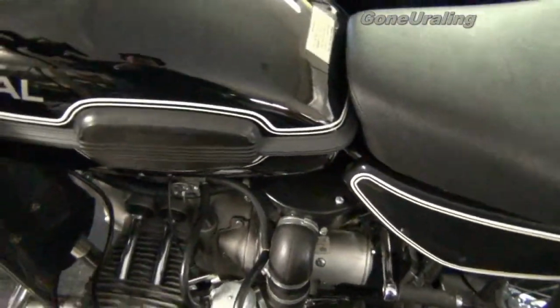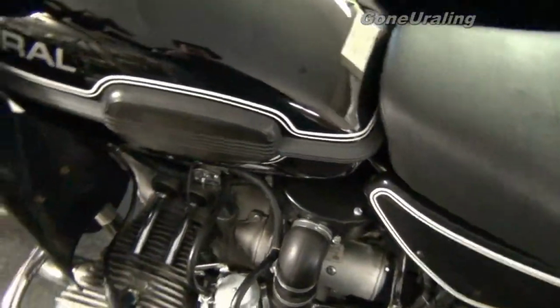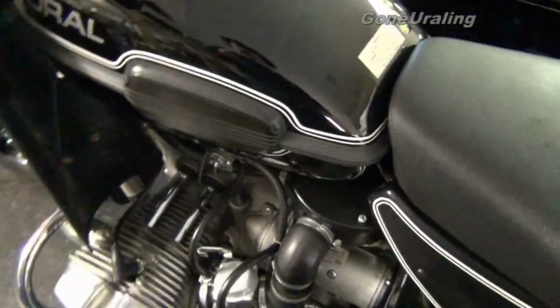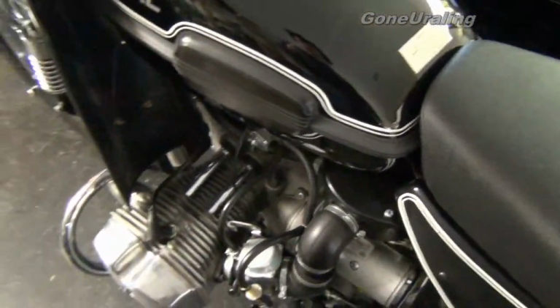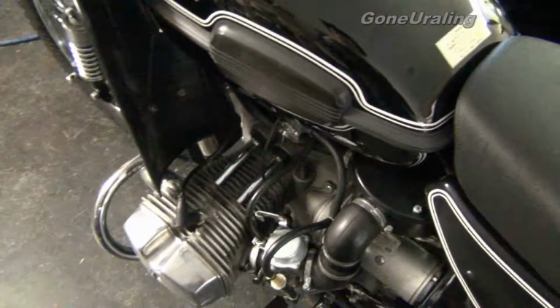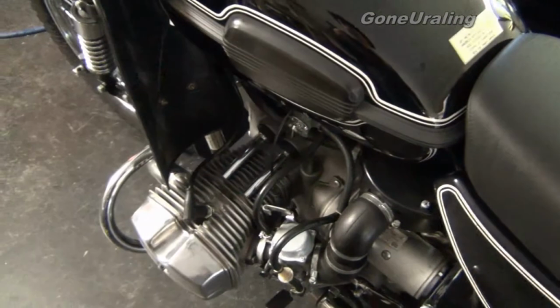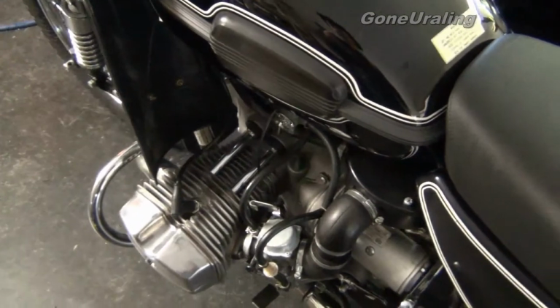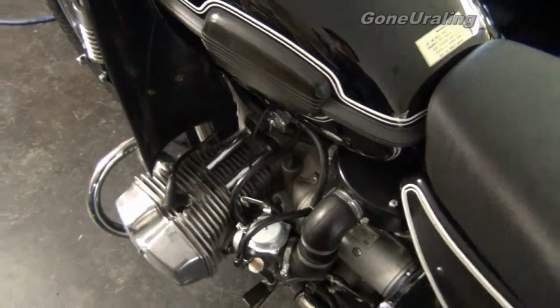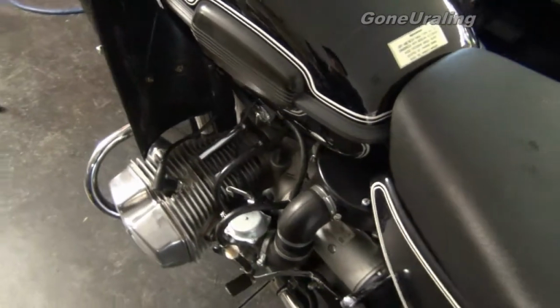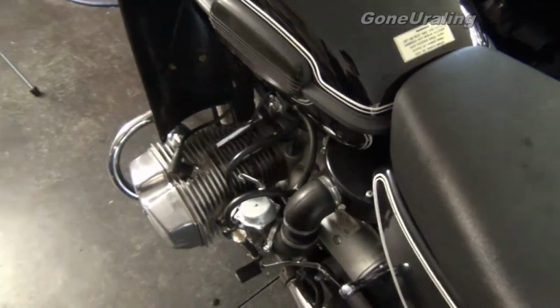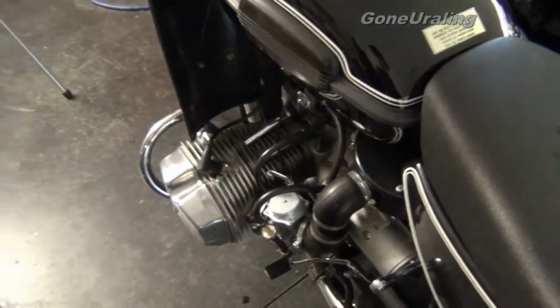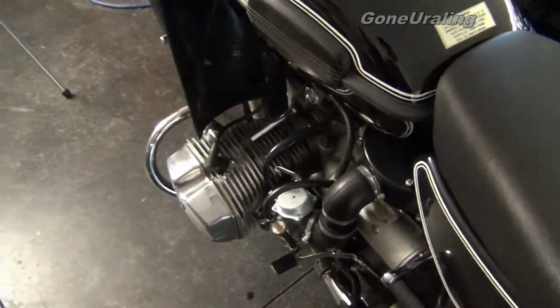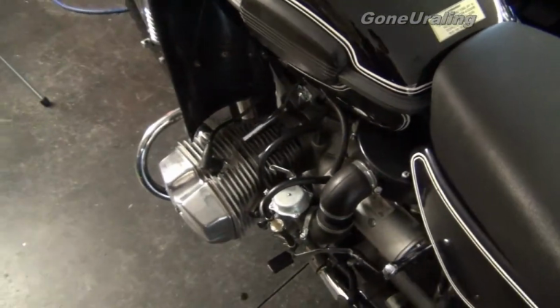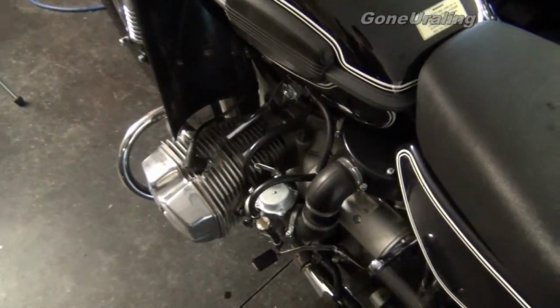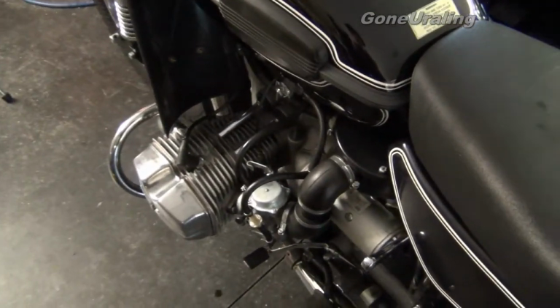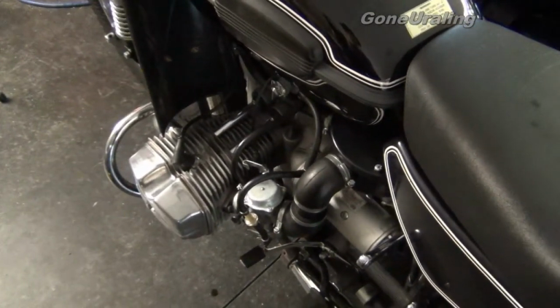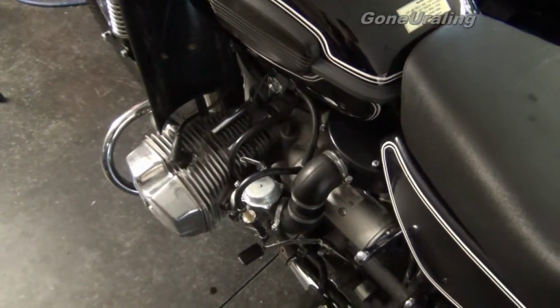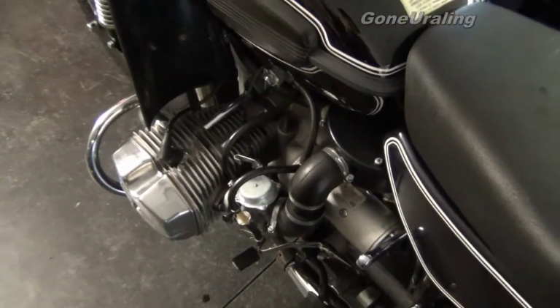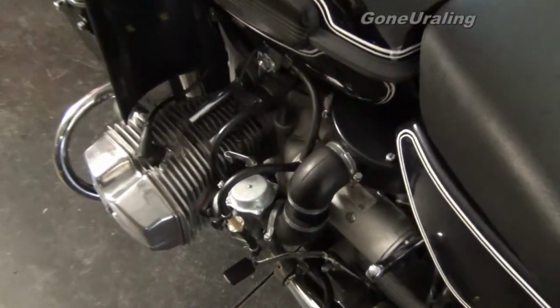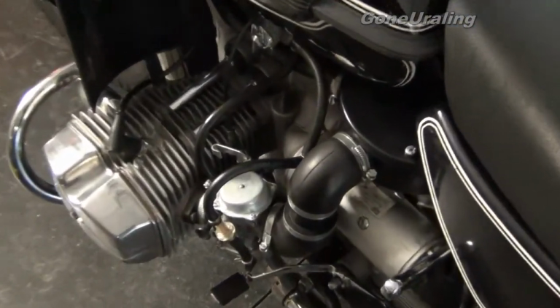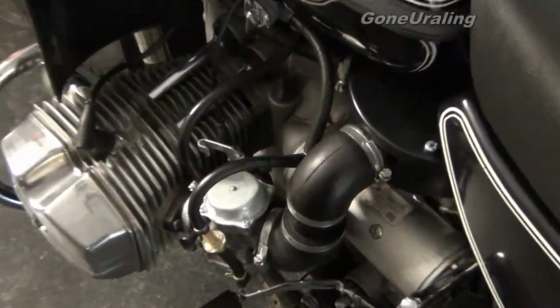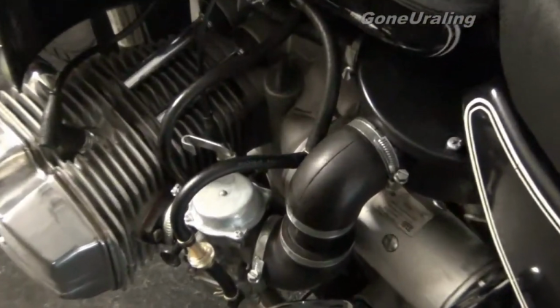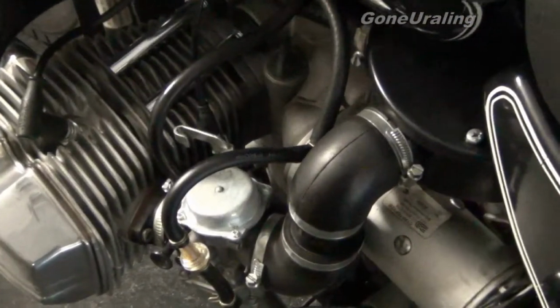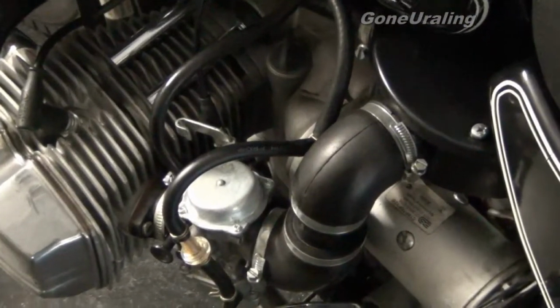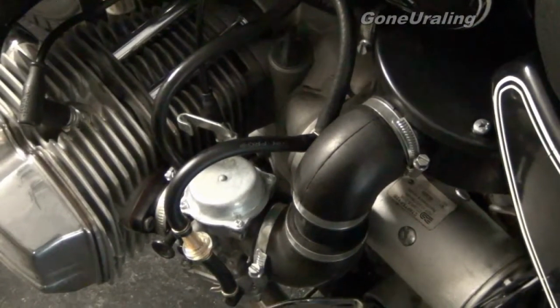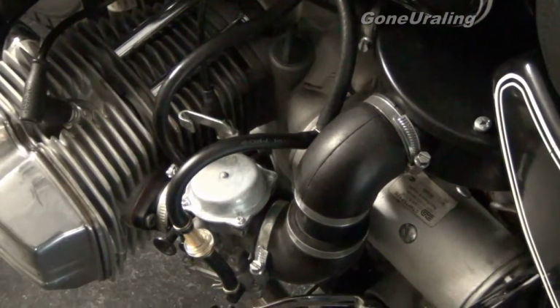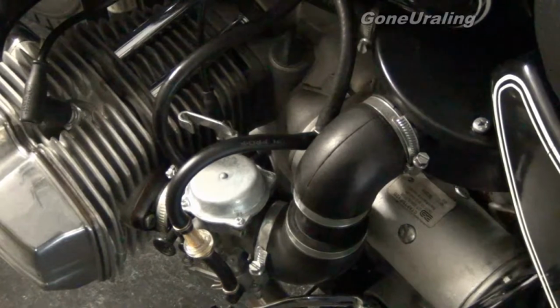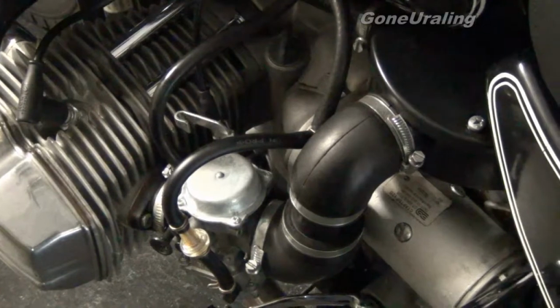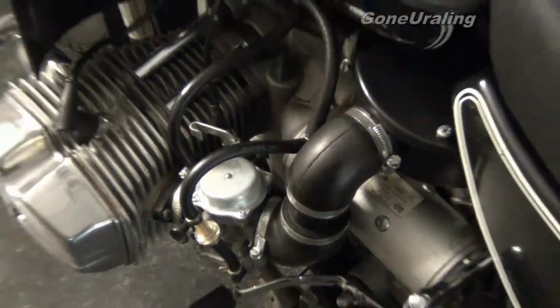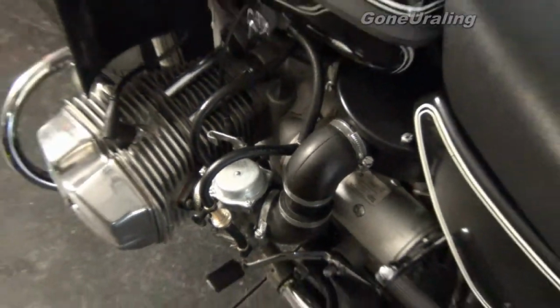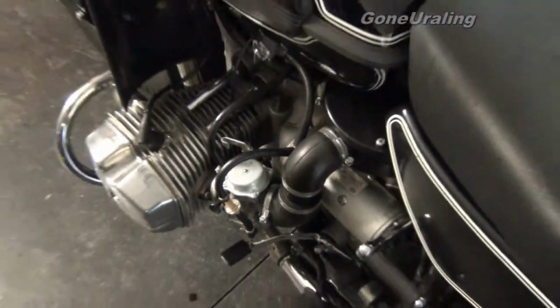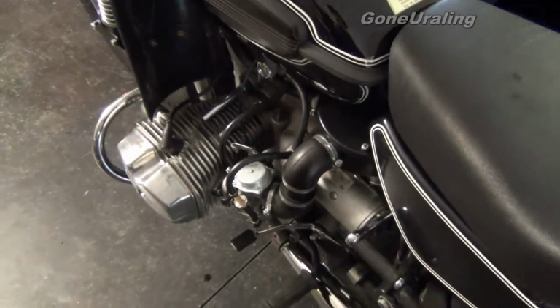I'm not going to let her idle too long — this is air cooled, I don't want it to overheat. But she's definitely doing good here.